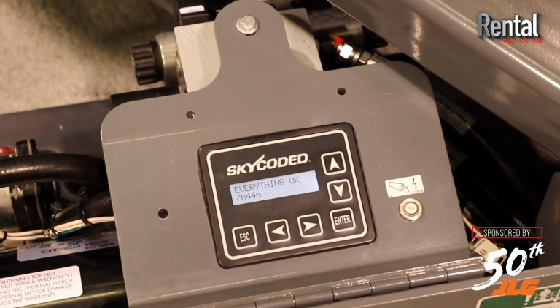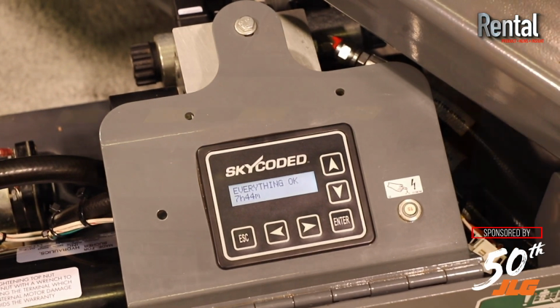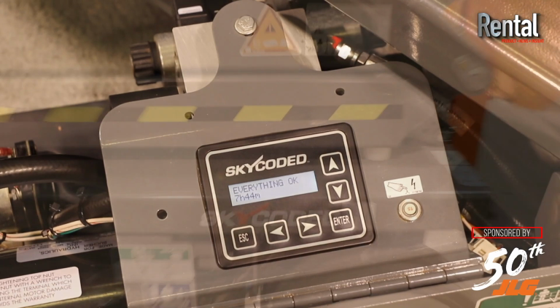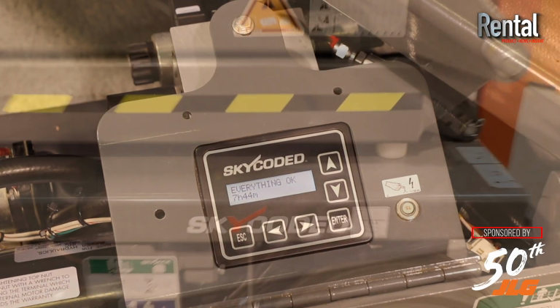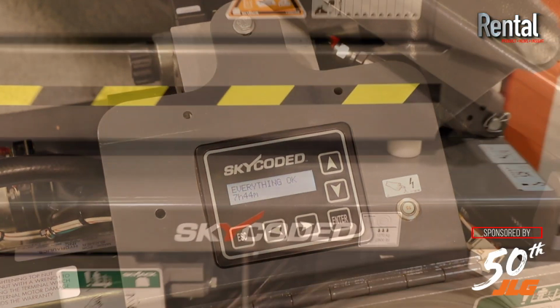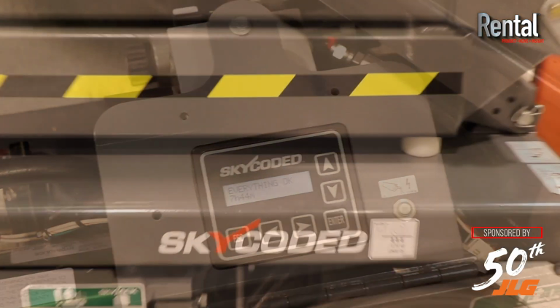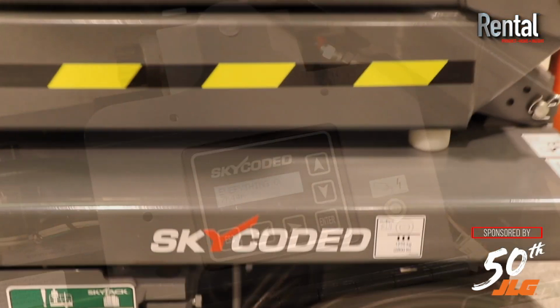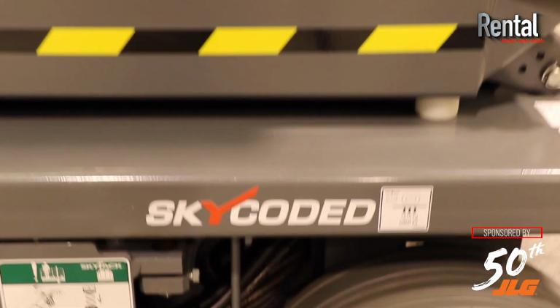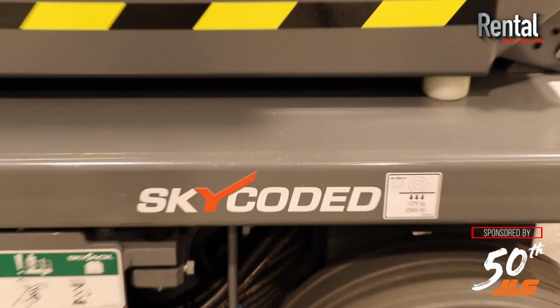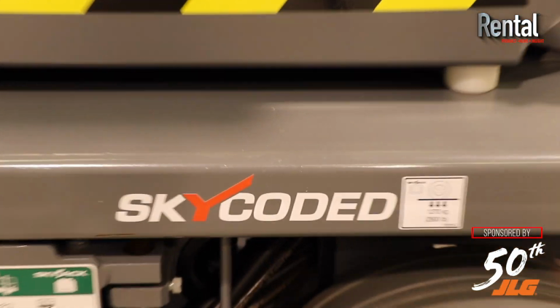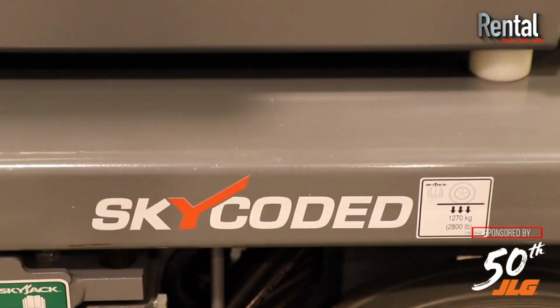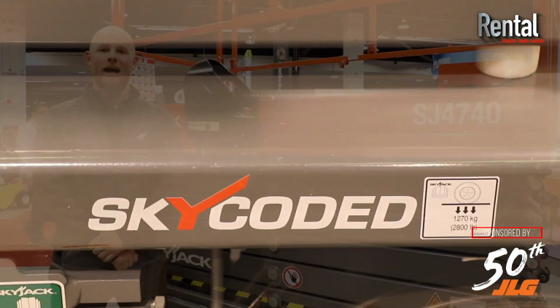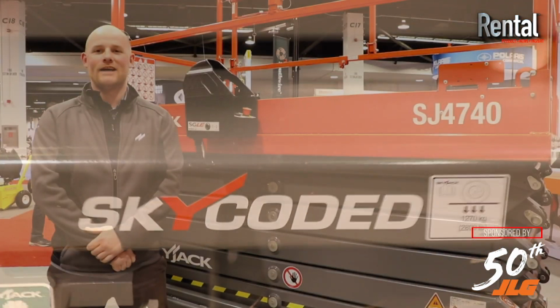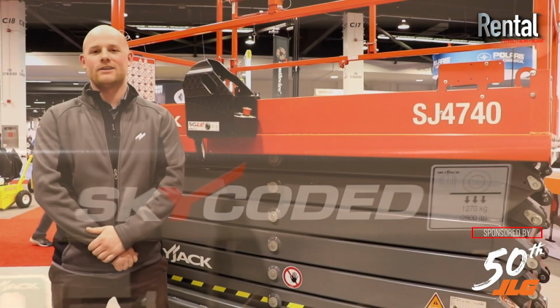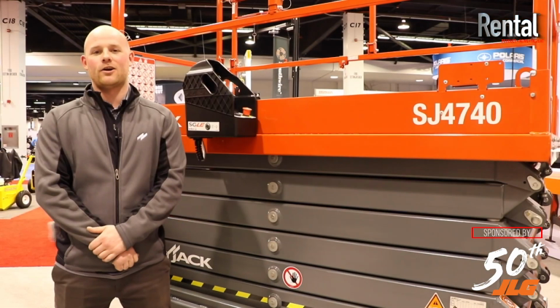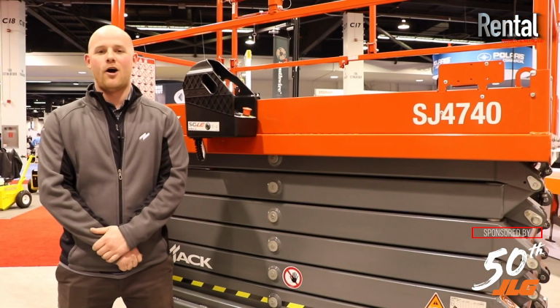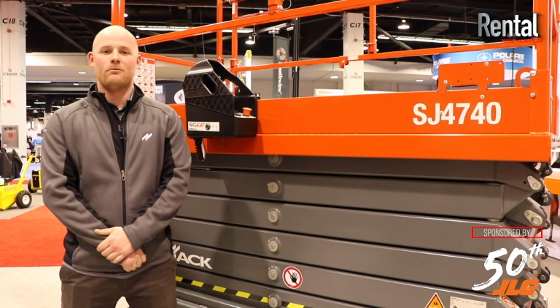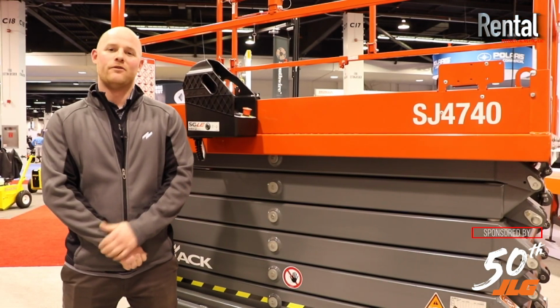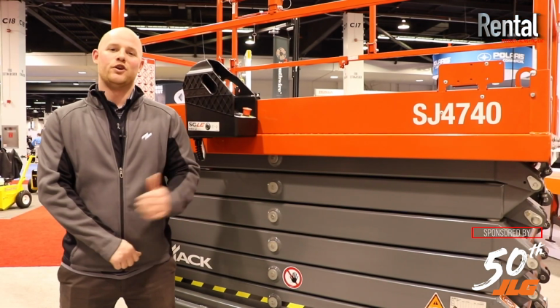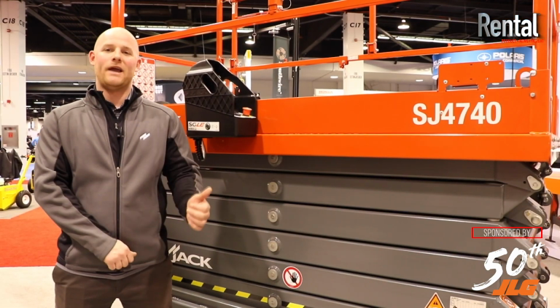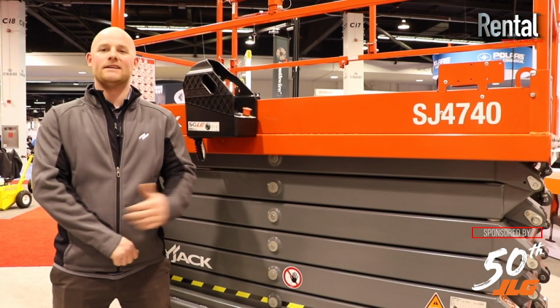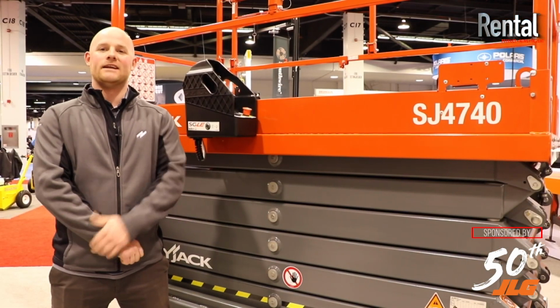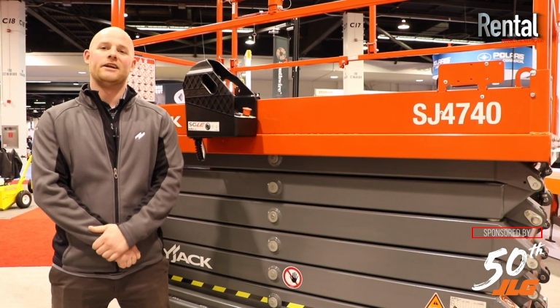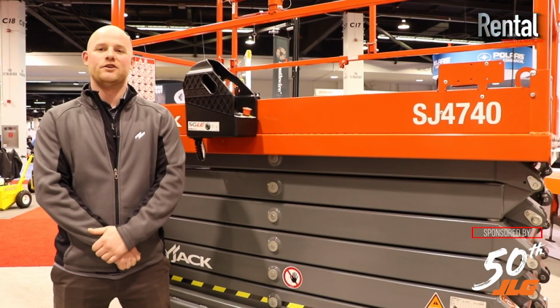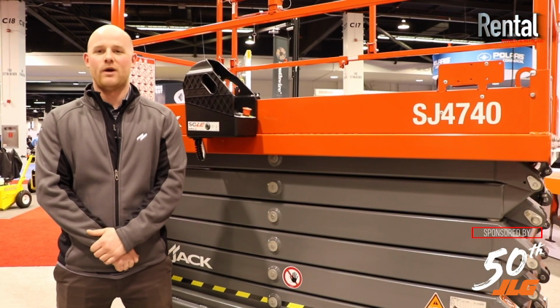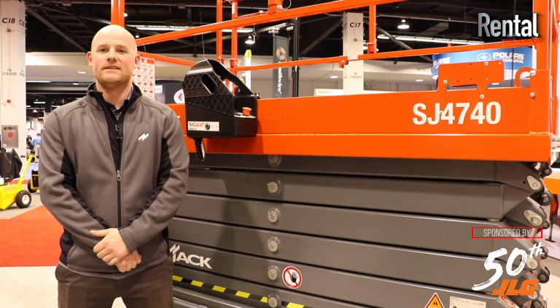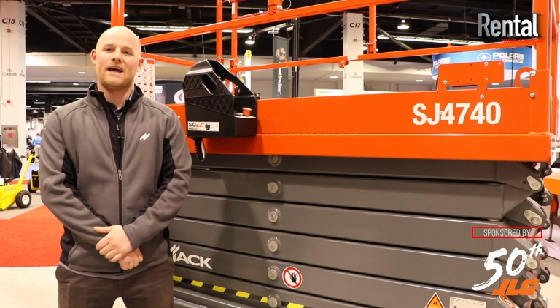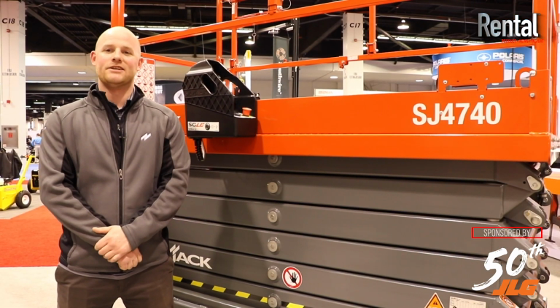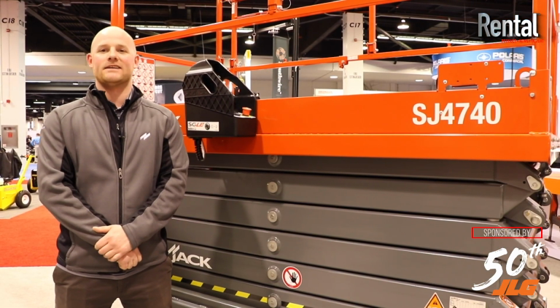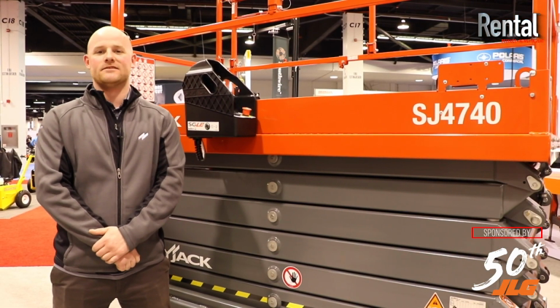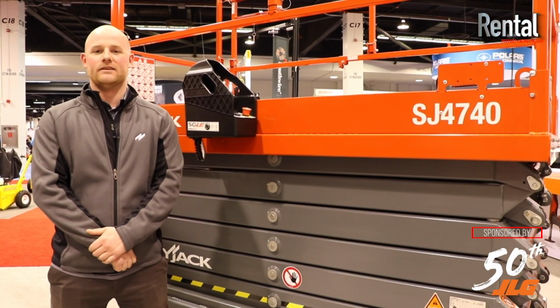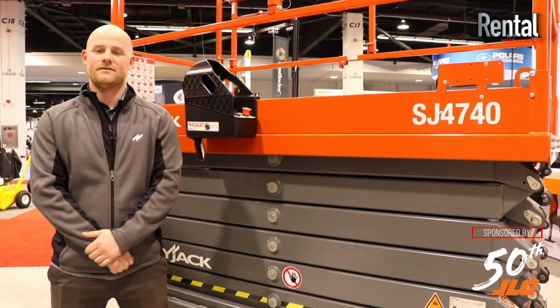For more information please stop by at skyjack.com for the new ANSI 9220 Skyjack scissor lifts.